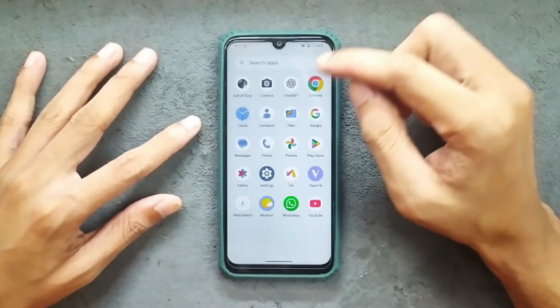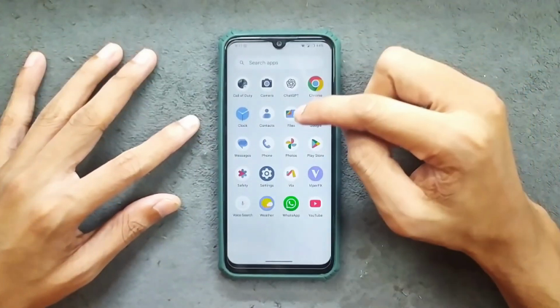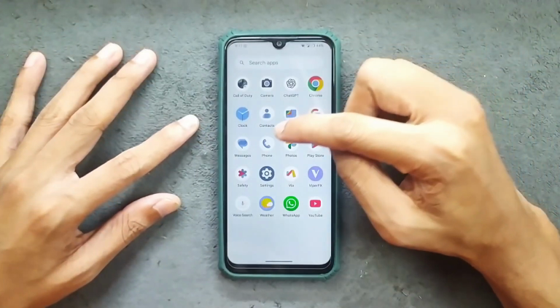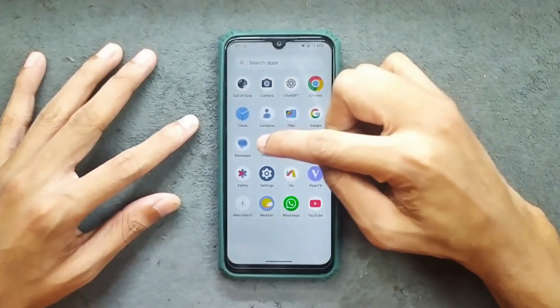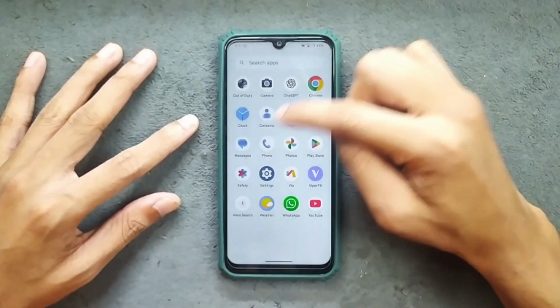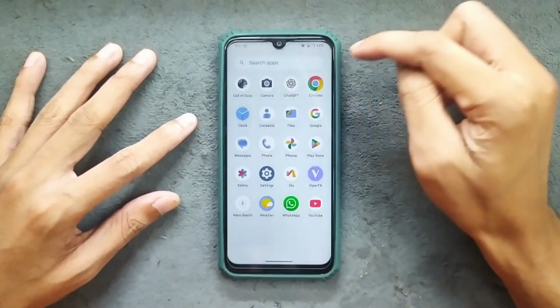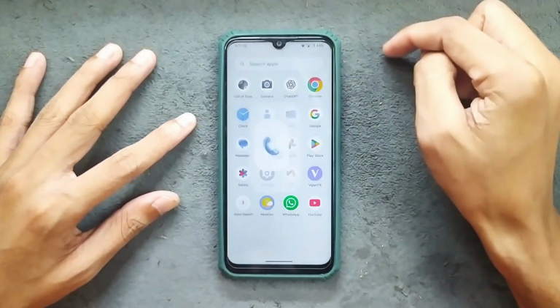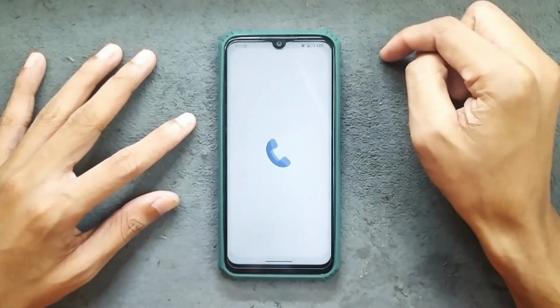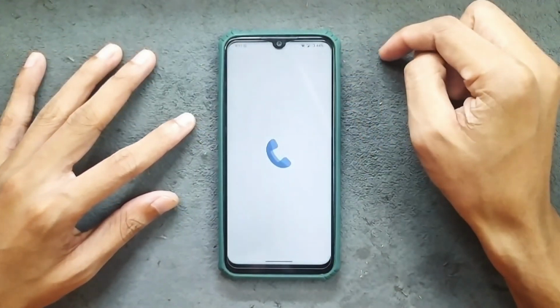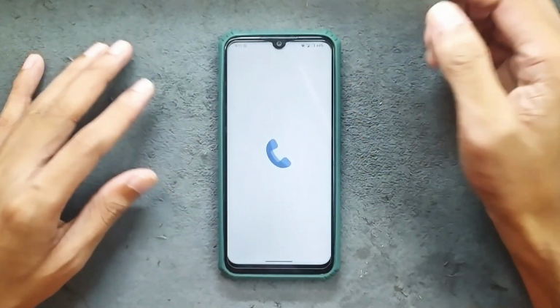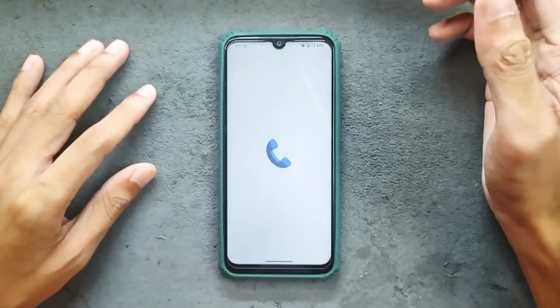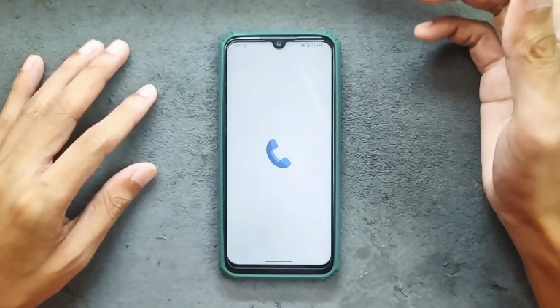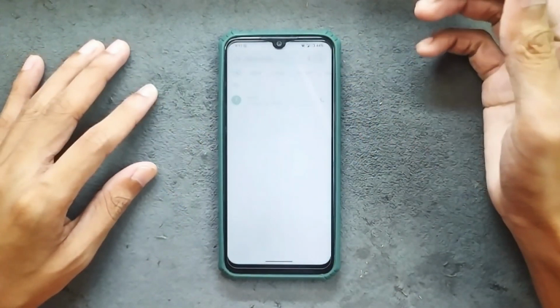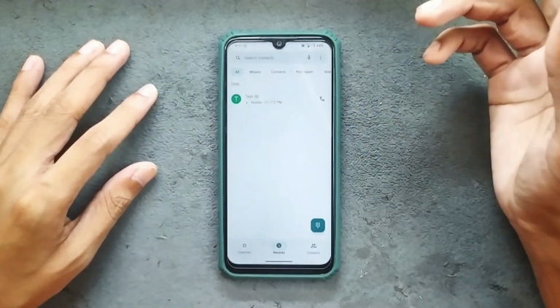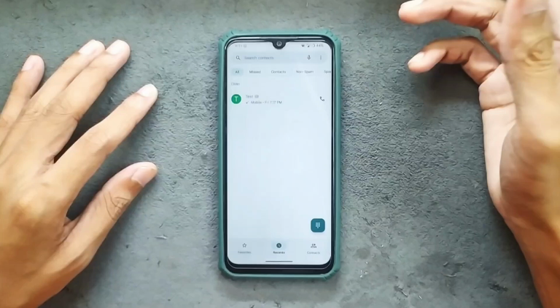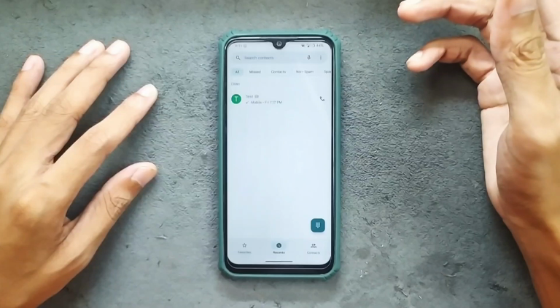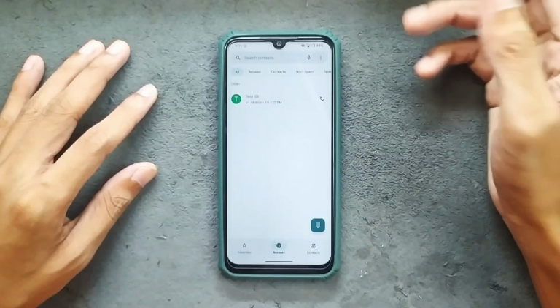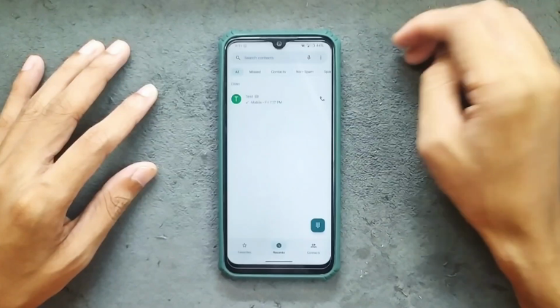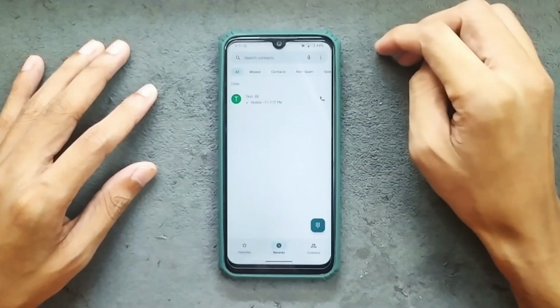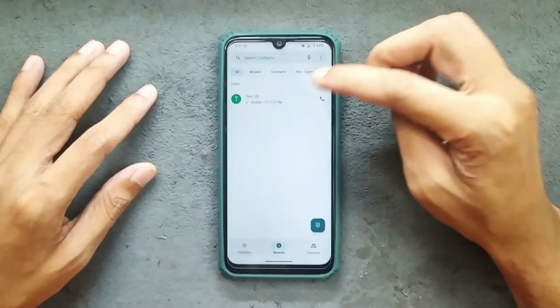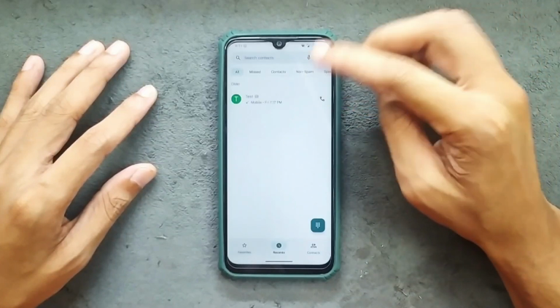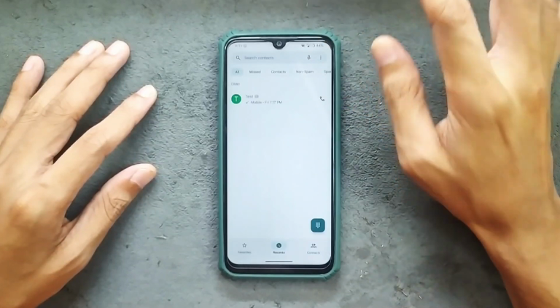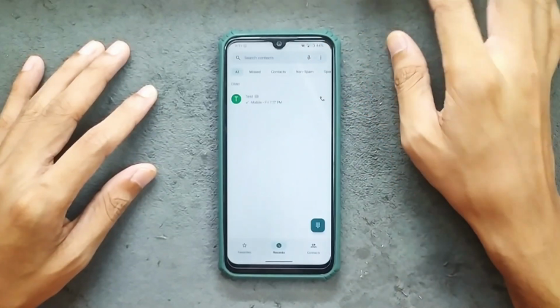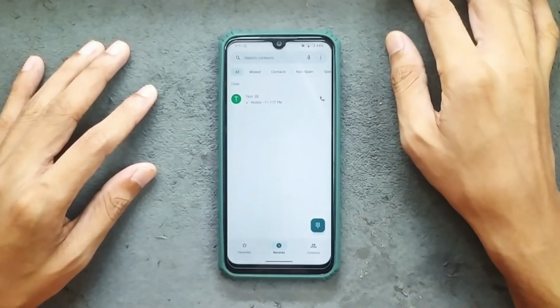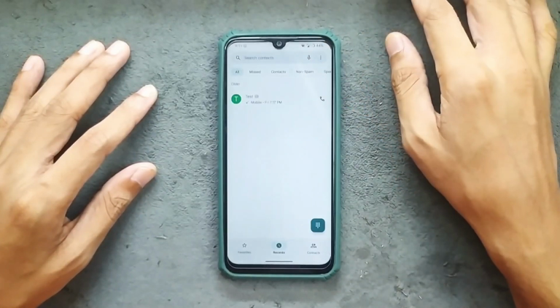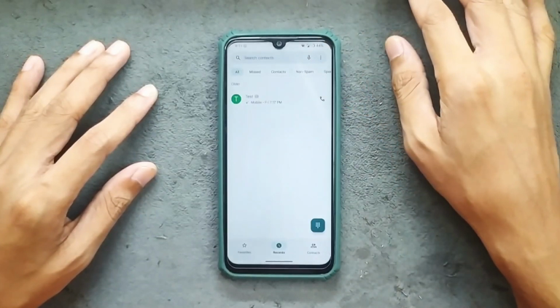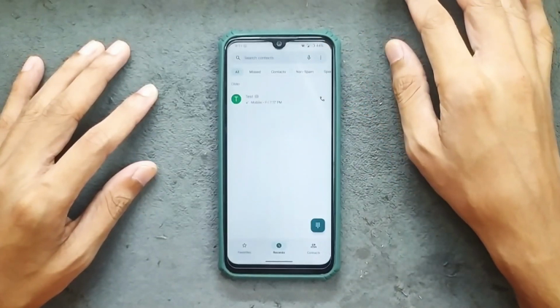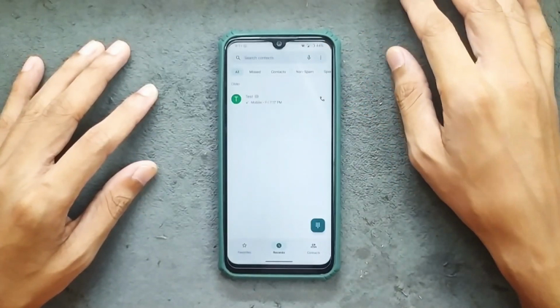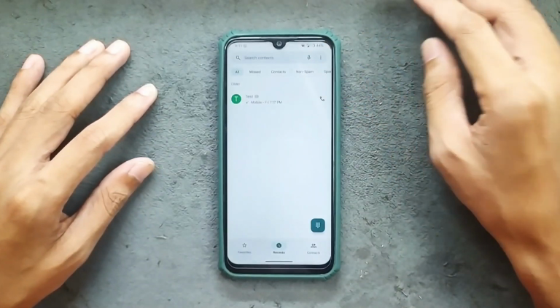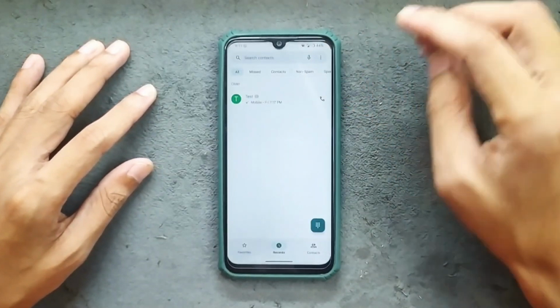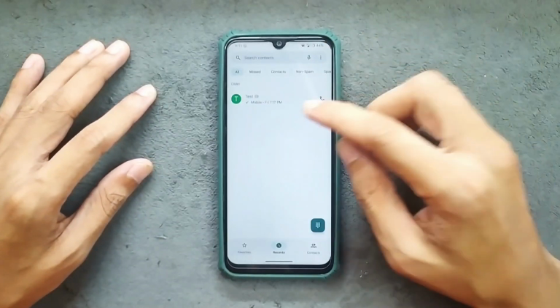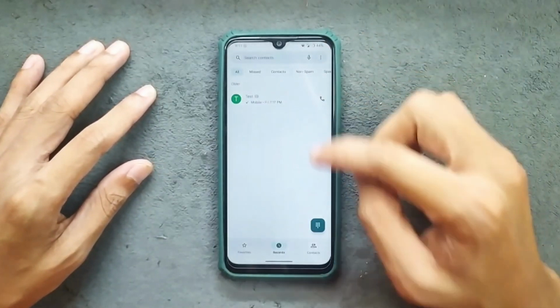In terms of phone calls, VoLTE and VoWiFi are working, but unfortunately there is no call recording option available.